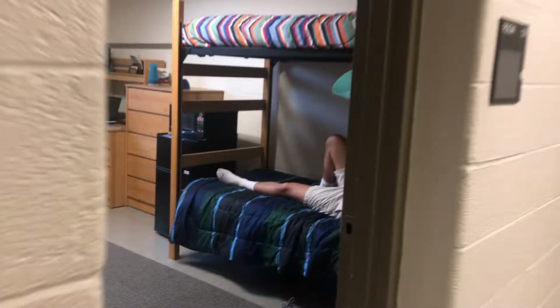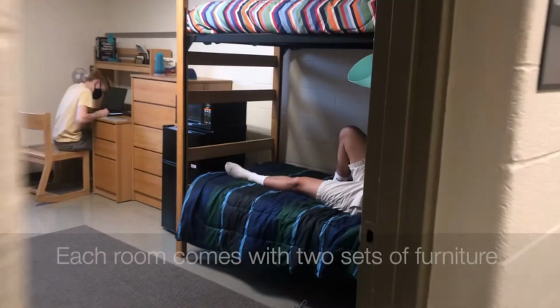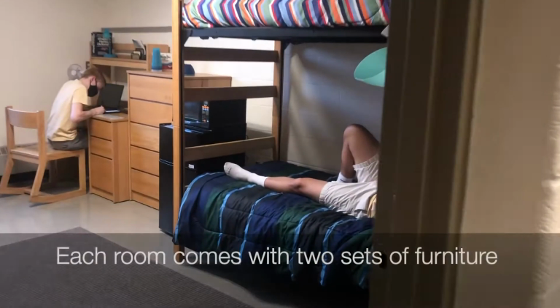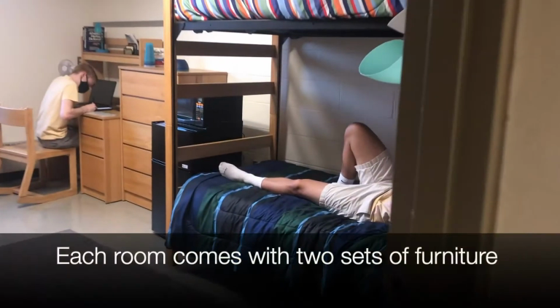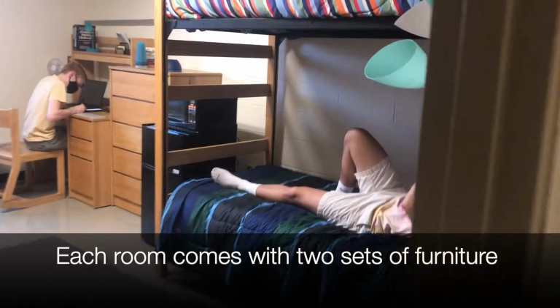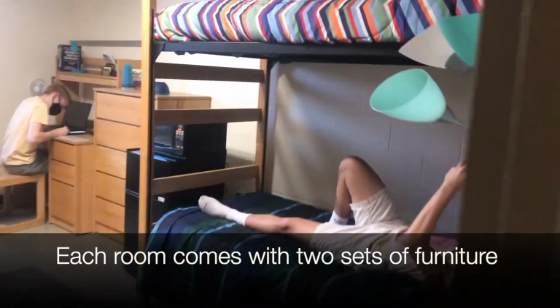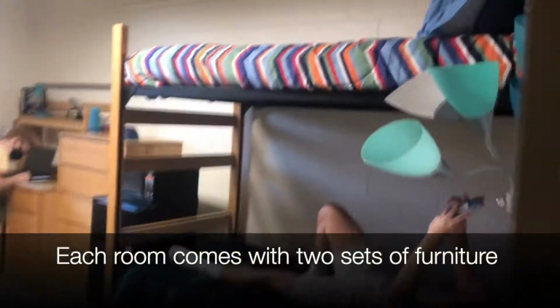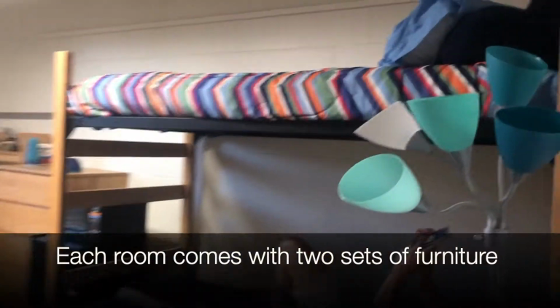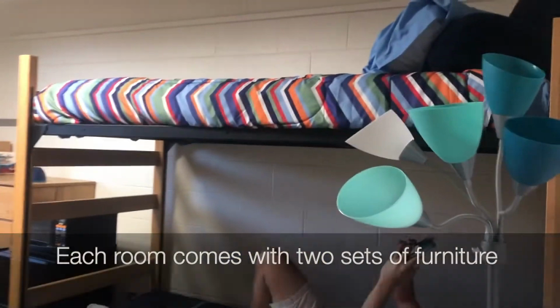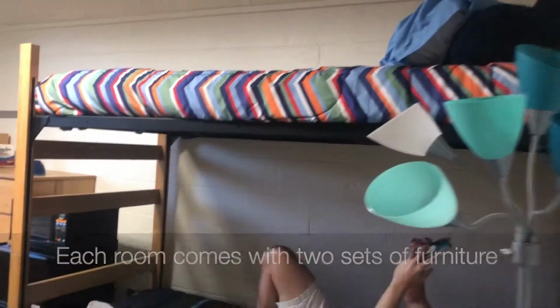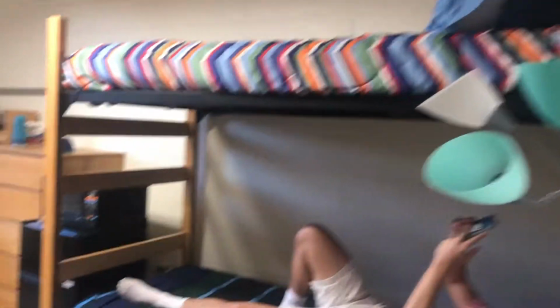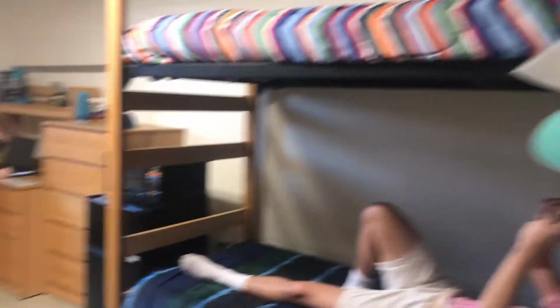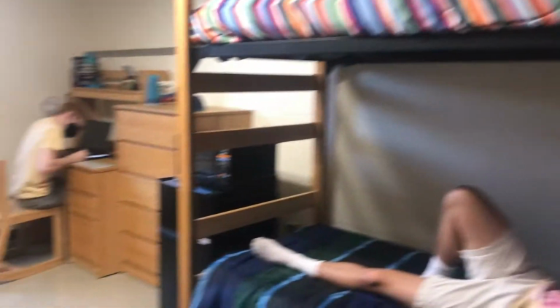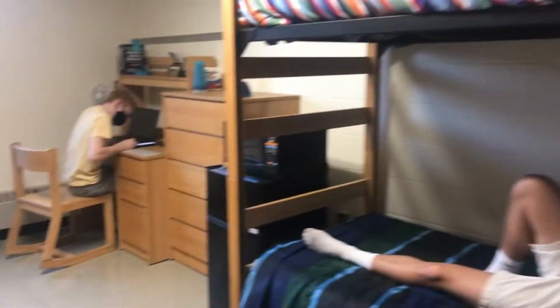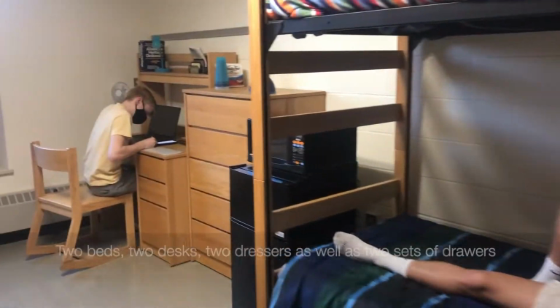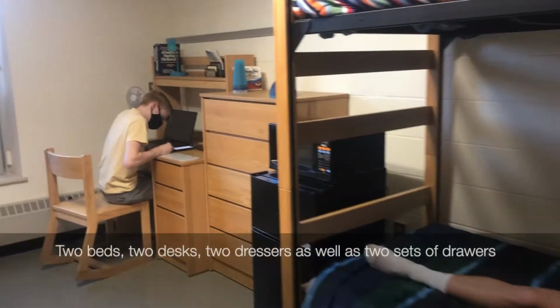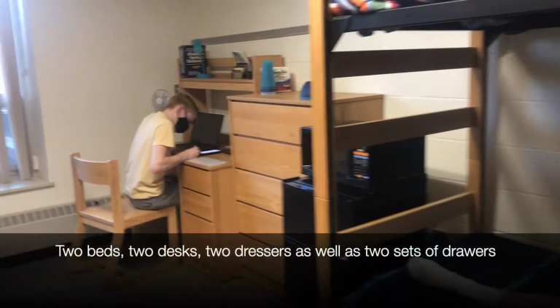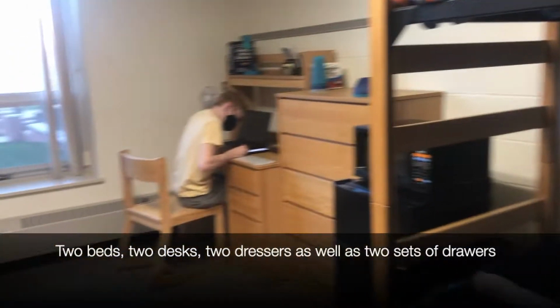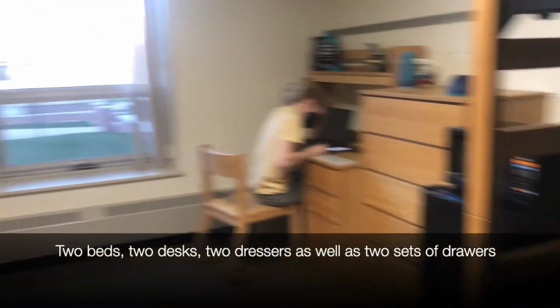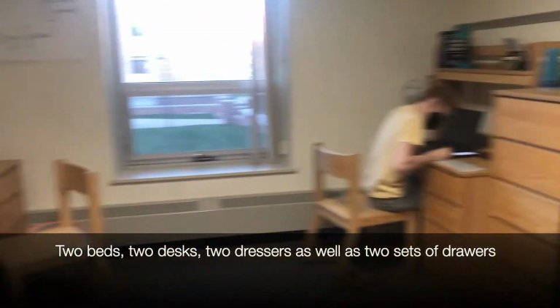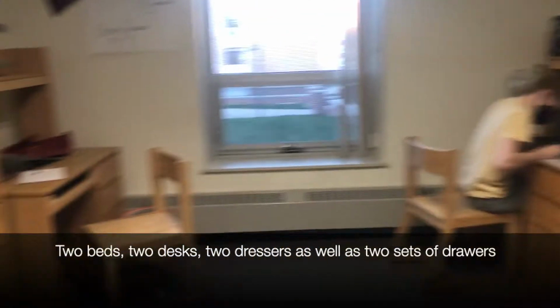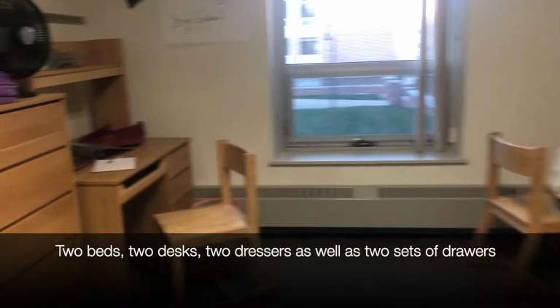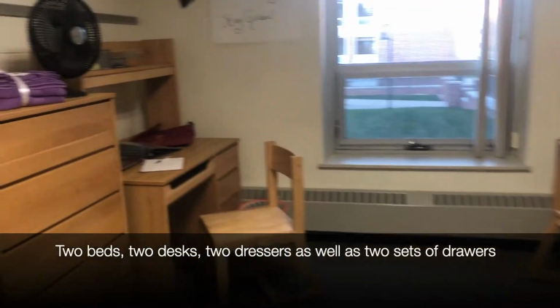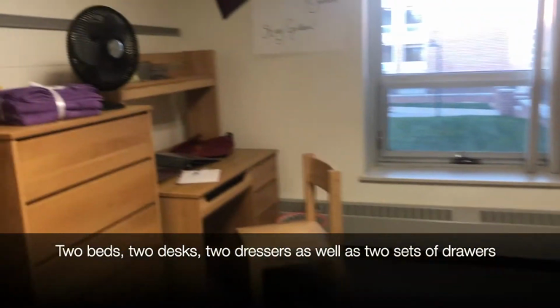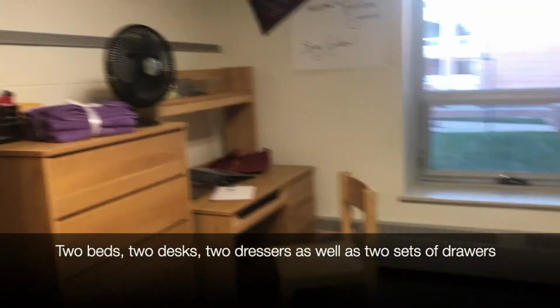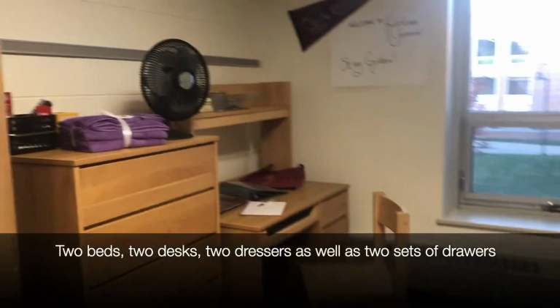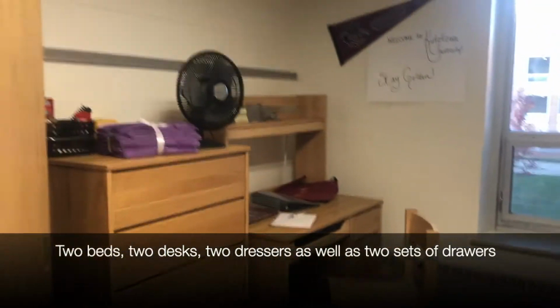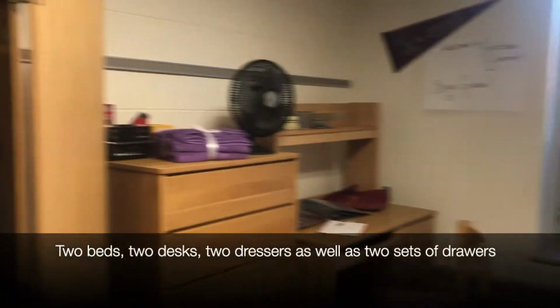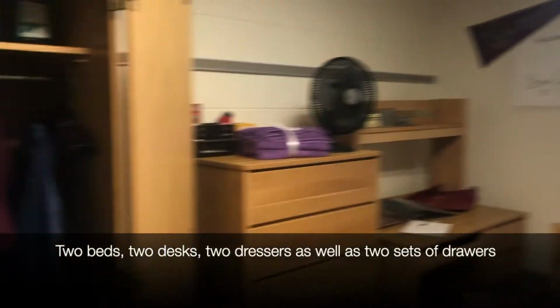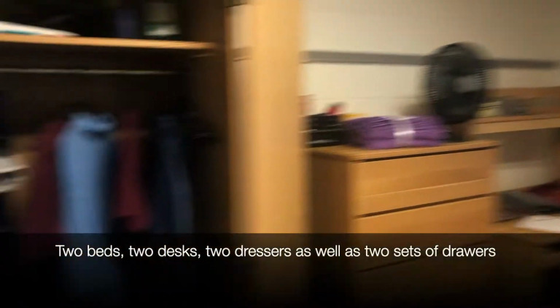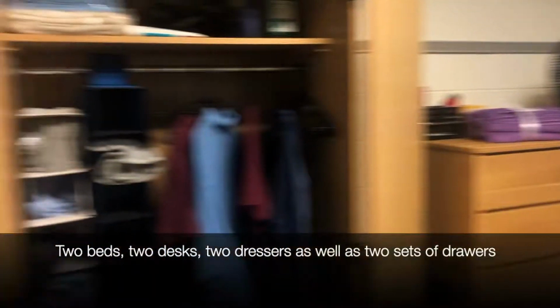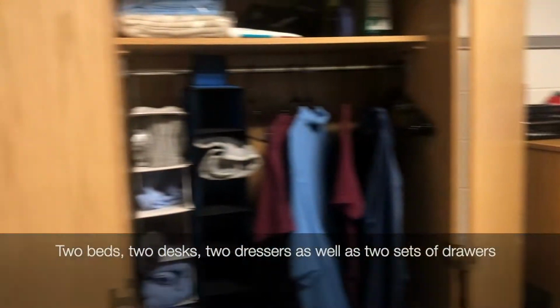Each room comes with two sets of furniture: two beds, two desks, two dressers, as well as two sets of drawers.